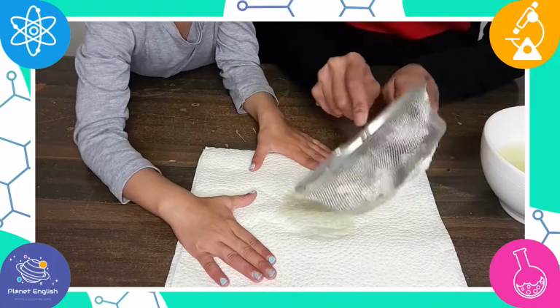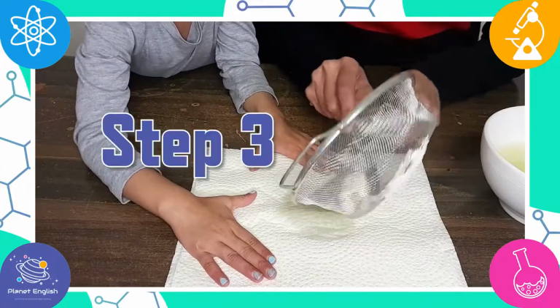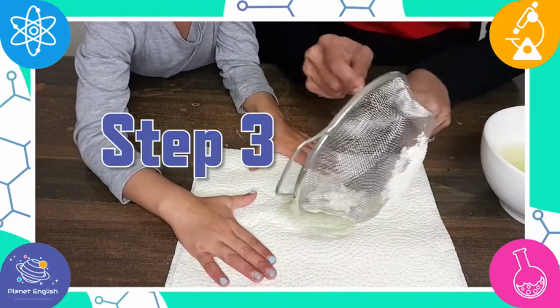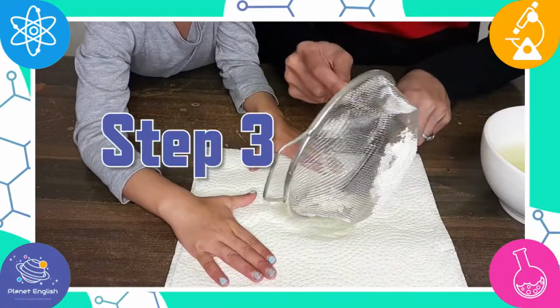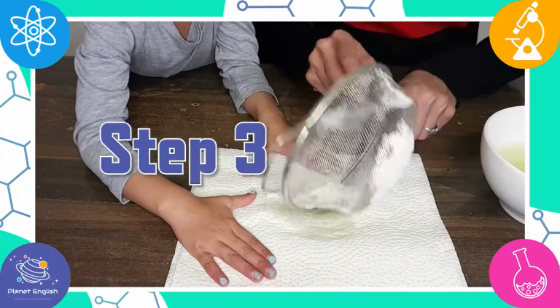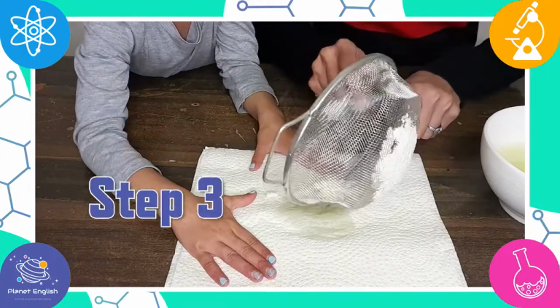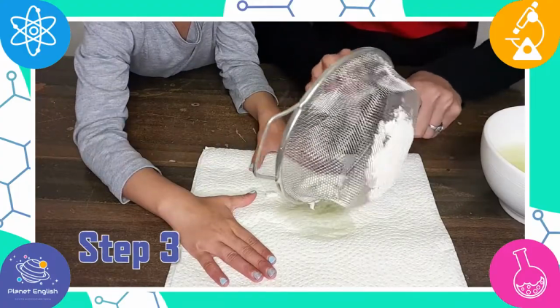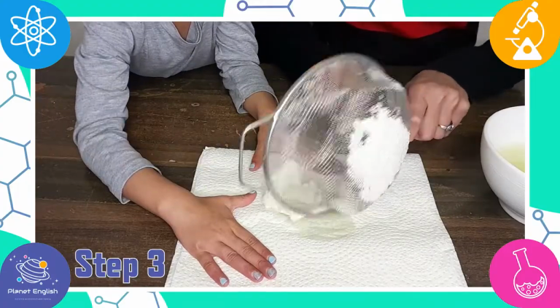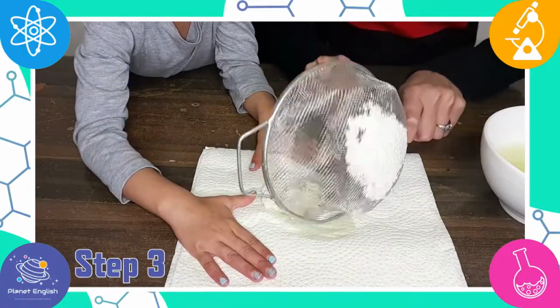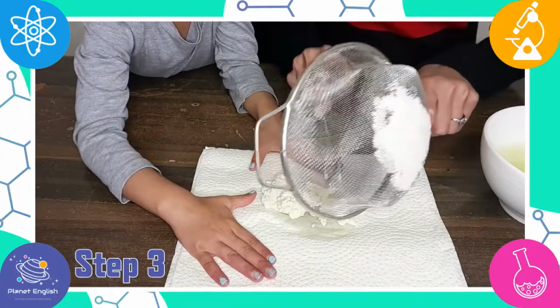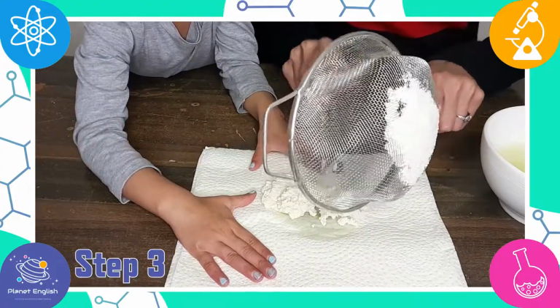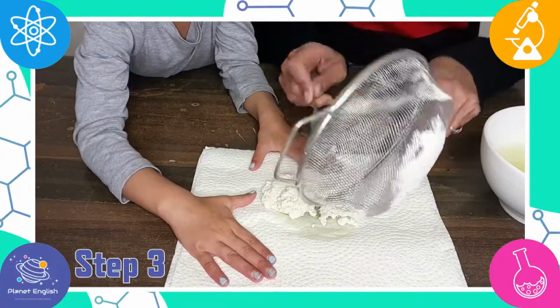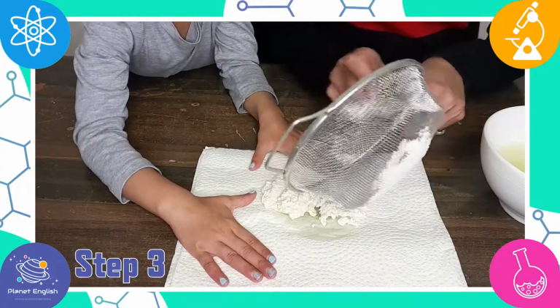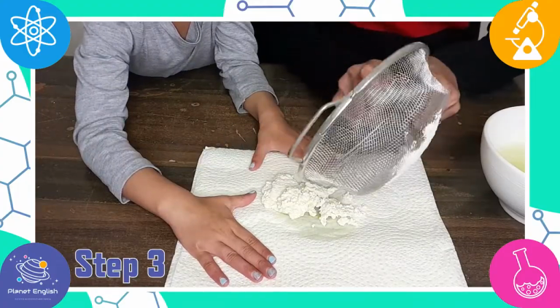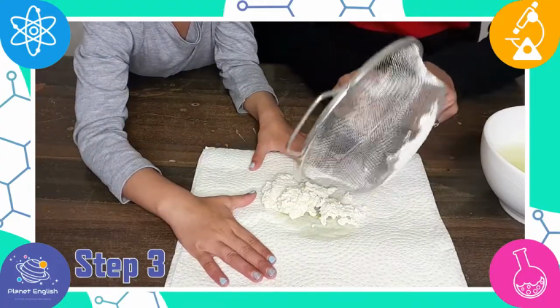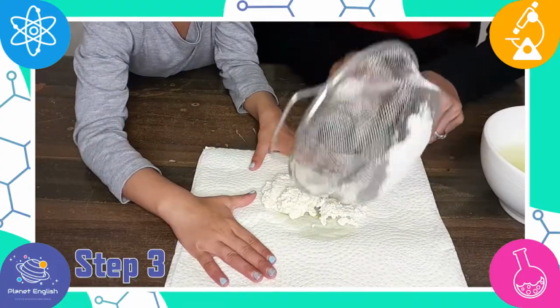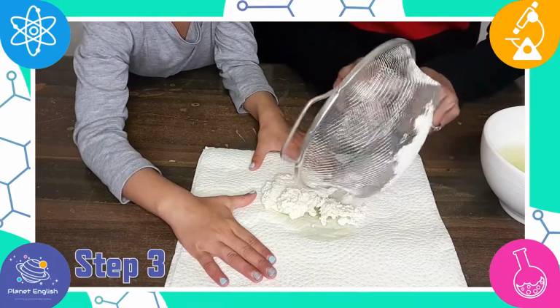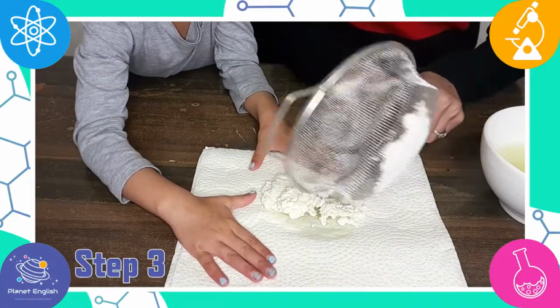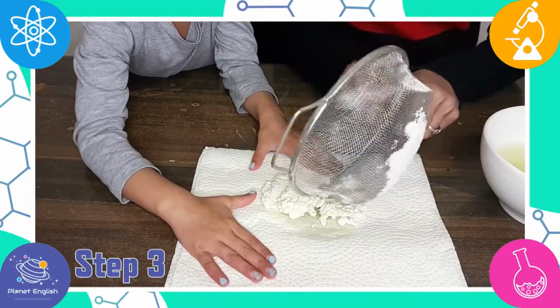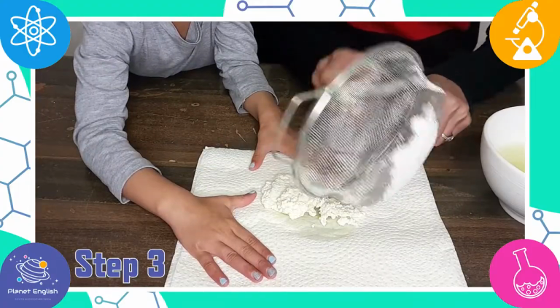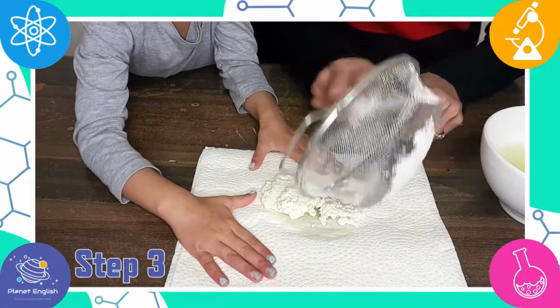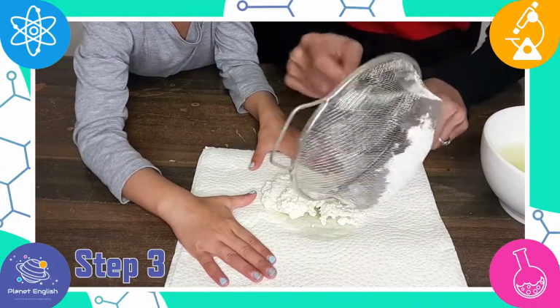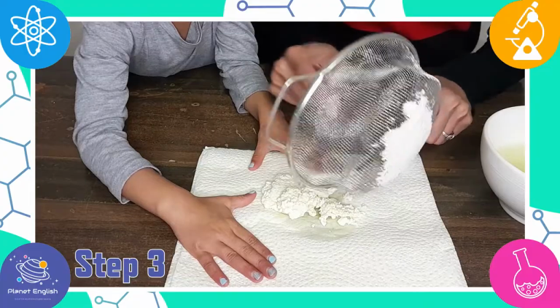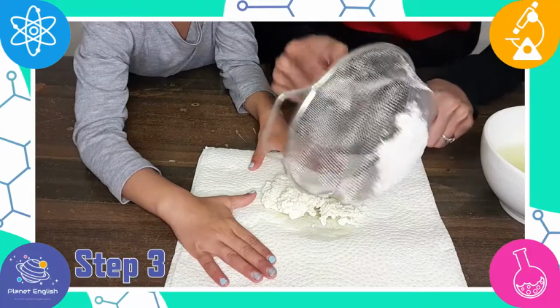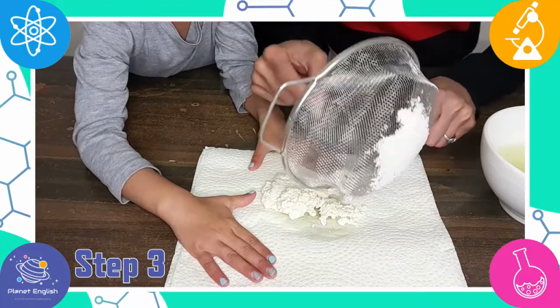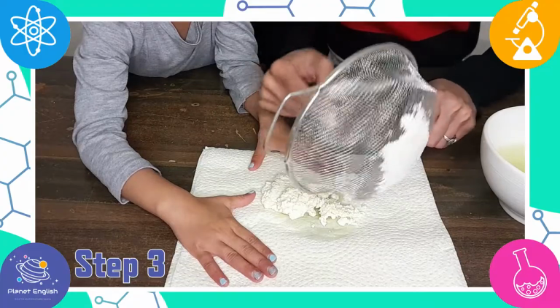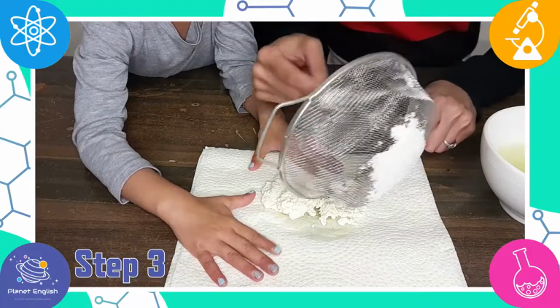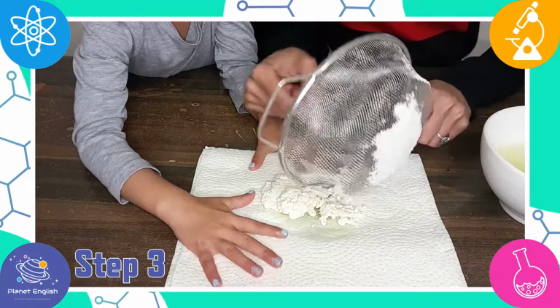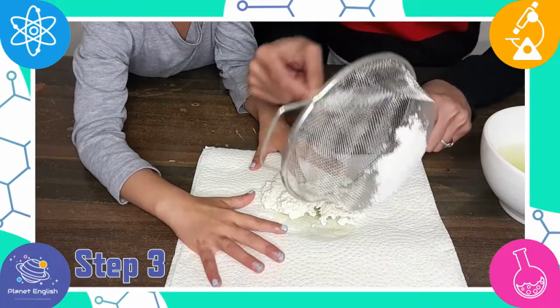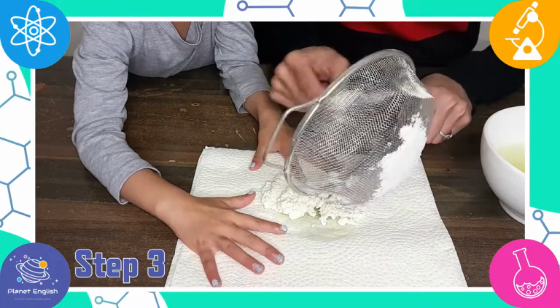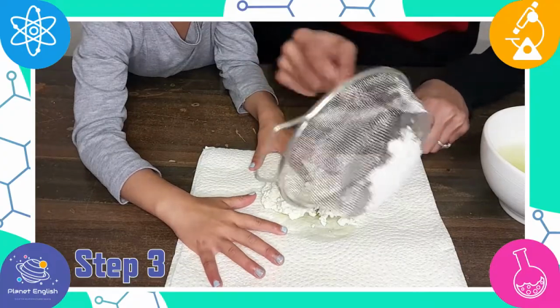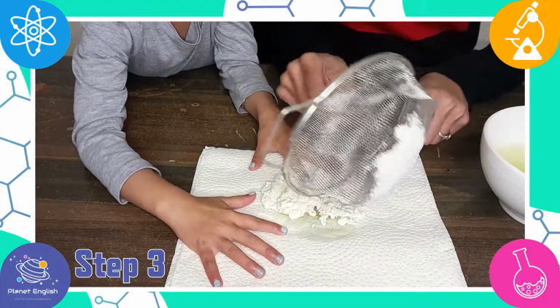Step three. Transfer it to some paper towels and continue to press all the liquid out of the plastic milk.